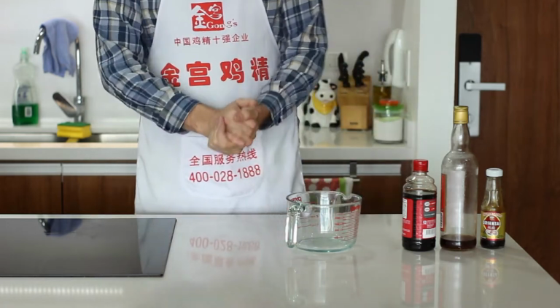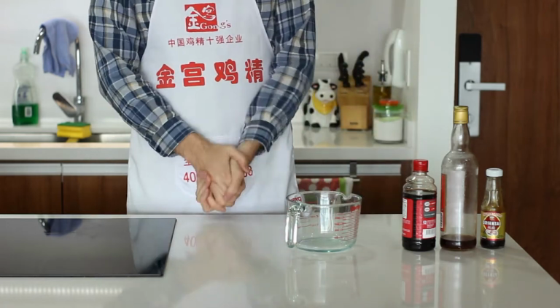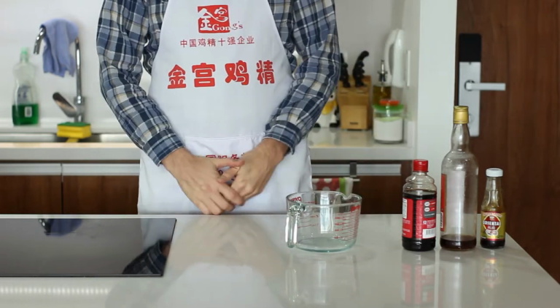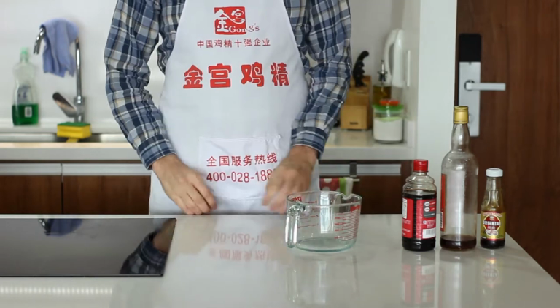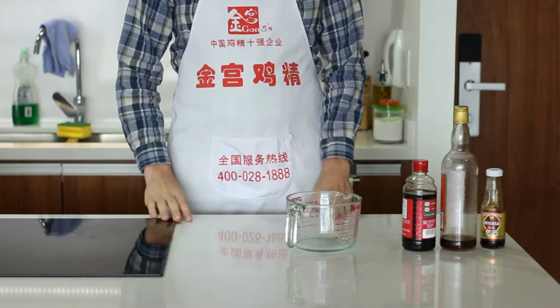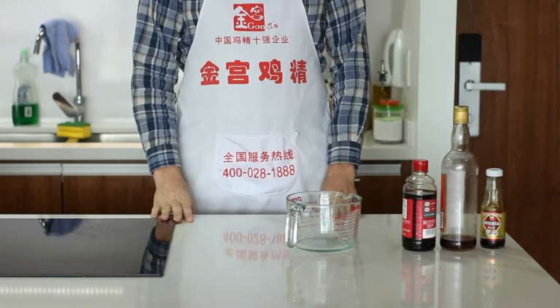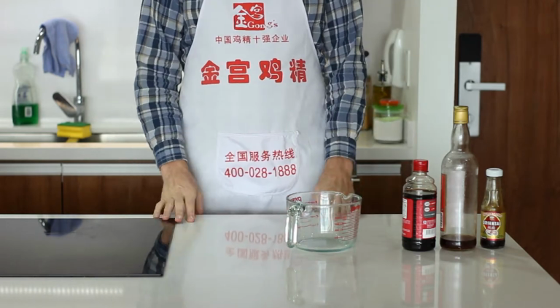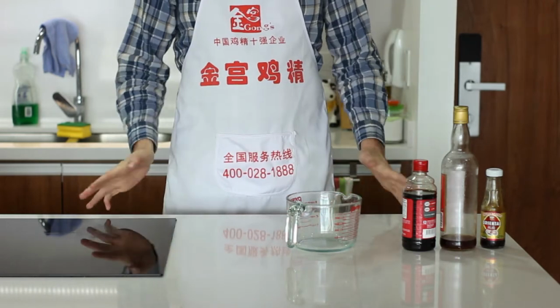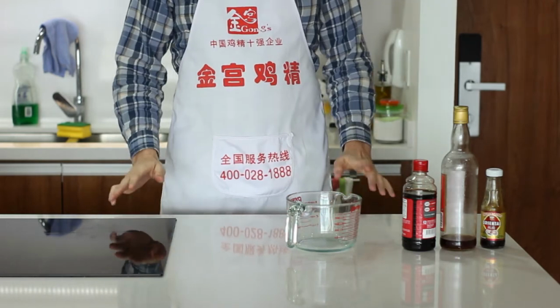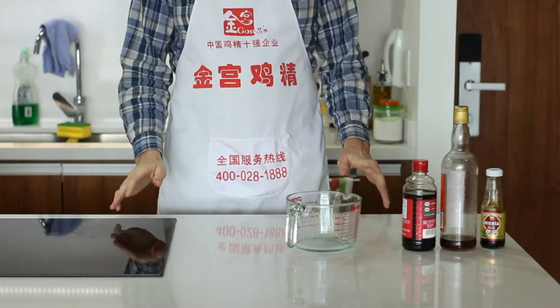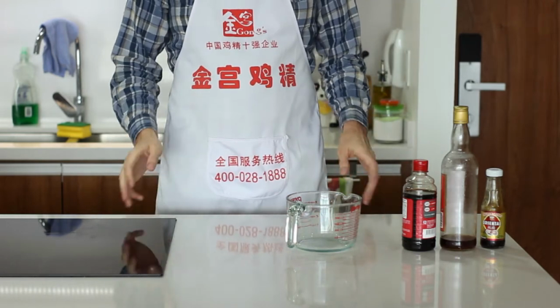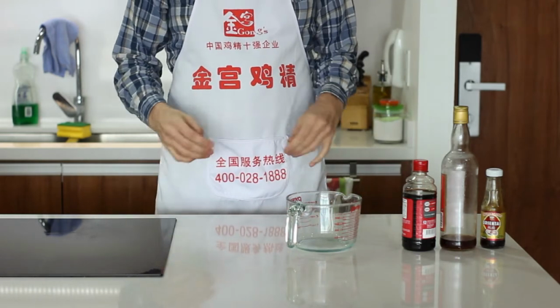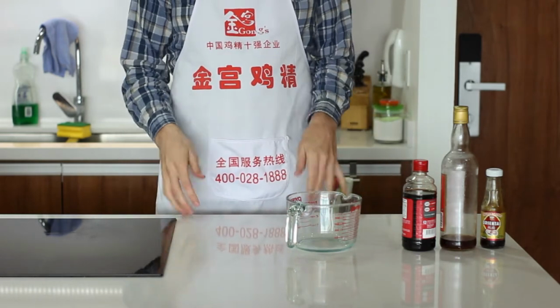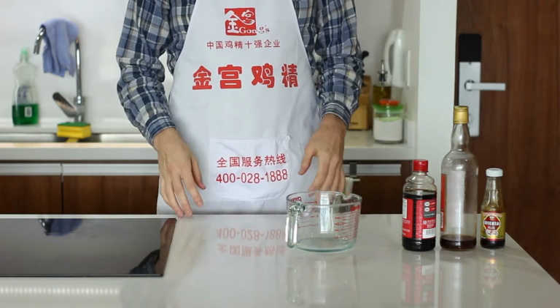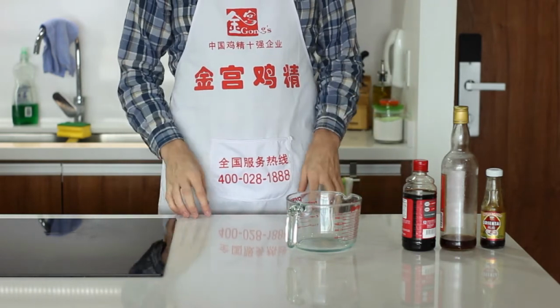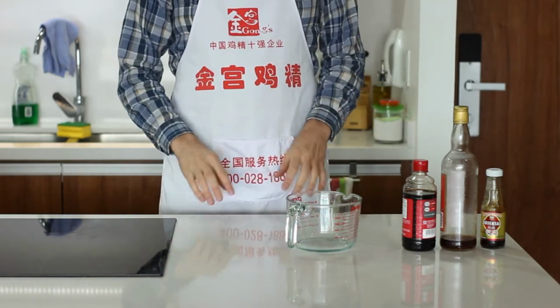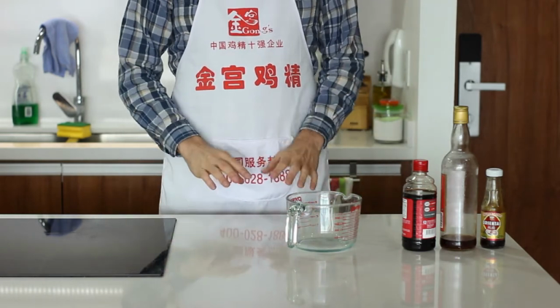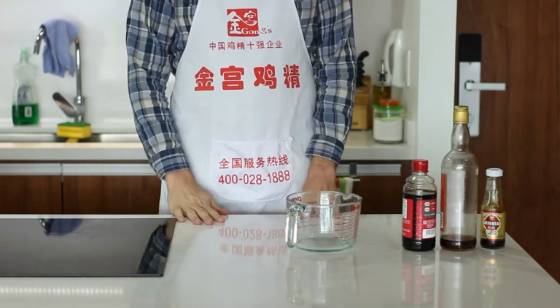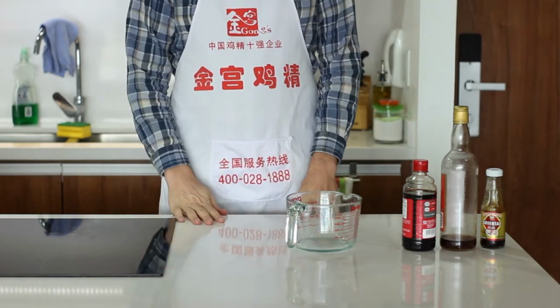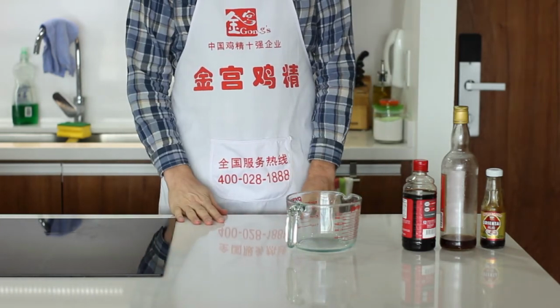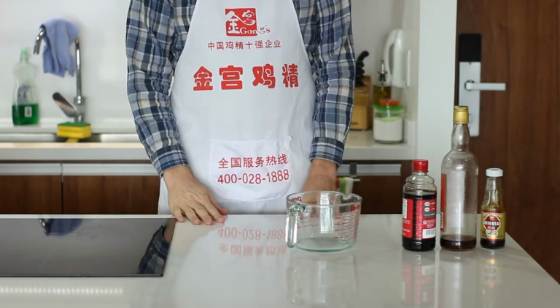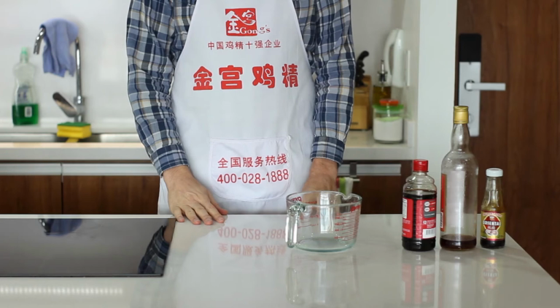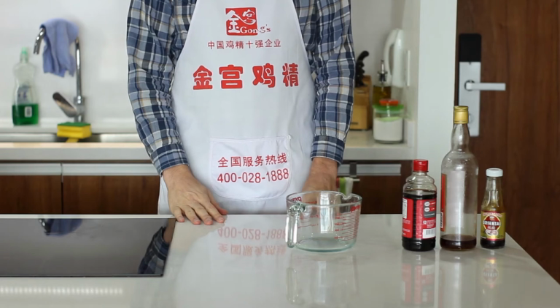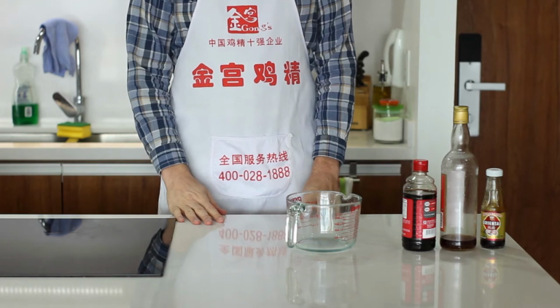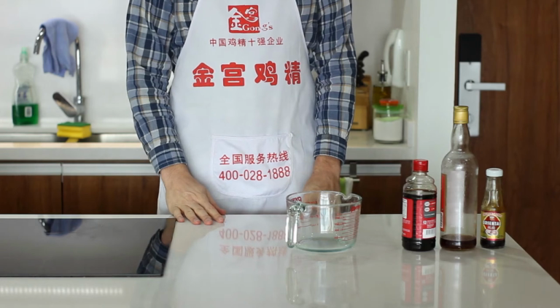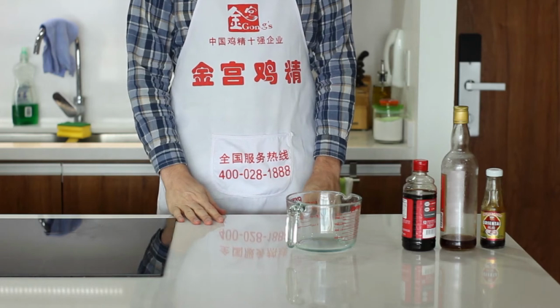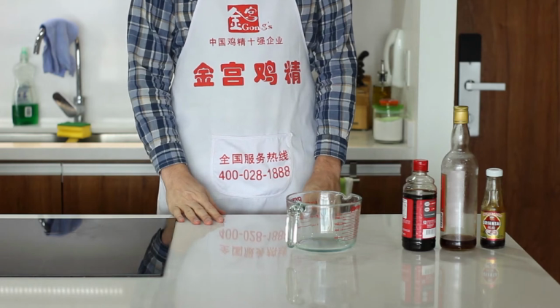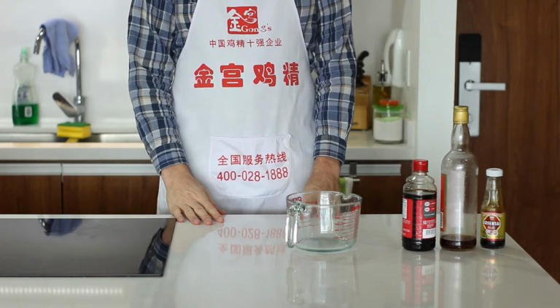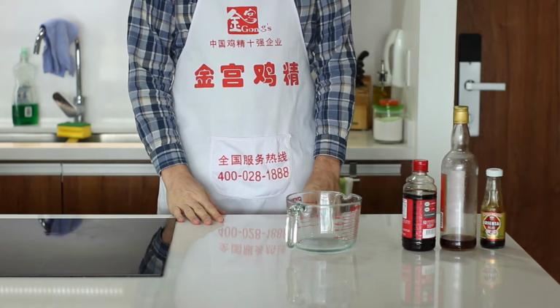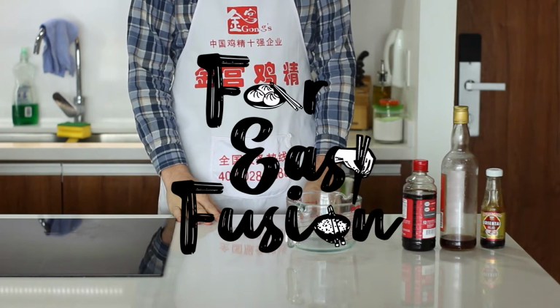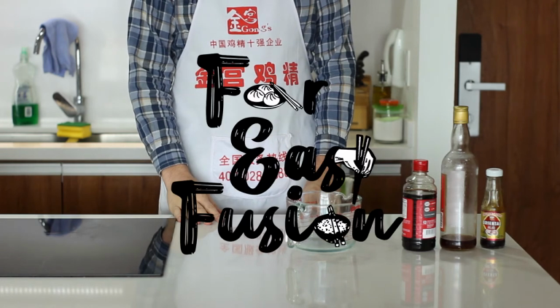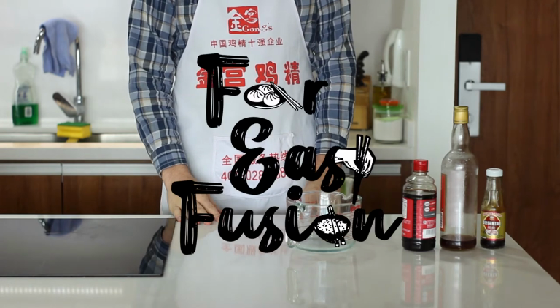Welcome to the show you didn't think was possible. Asian dish, Western dish, mash them together, and you've got yourself a Far East Fusion.